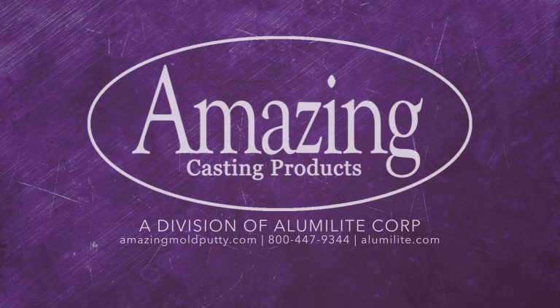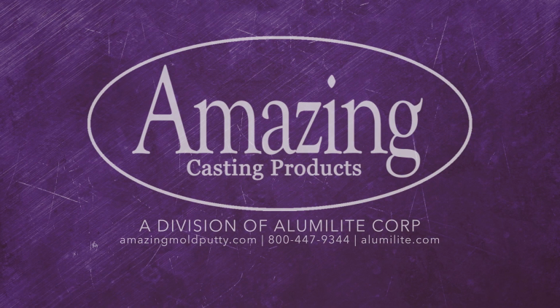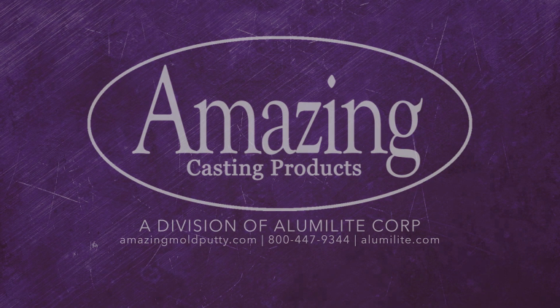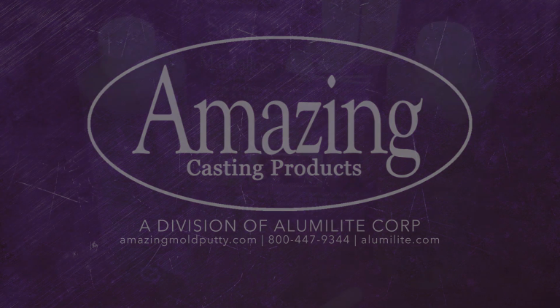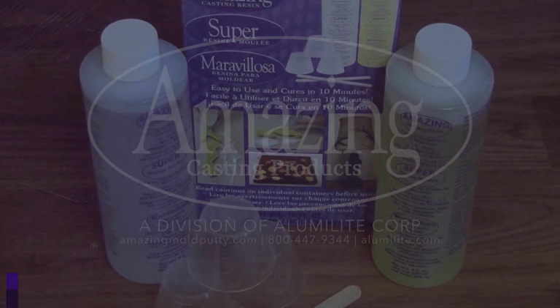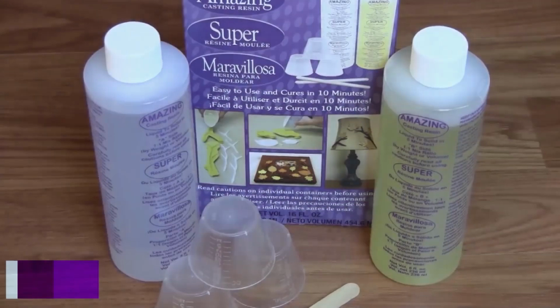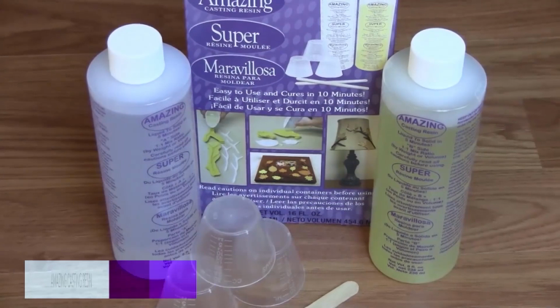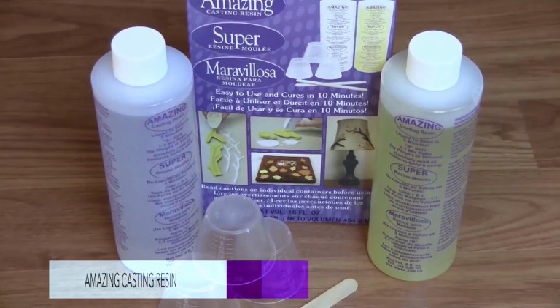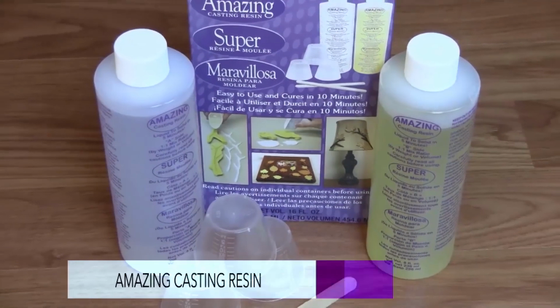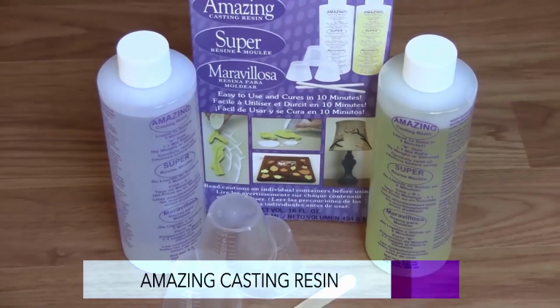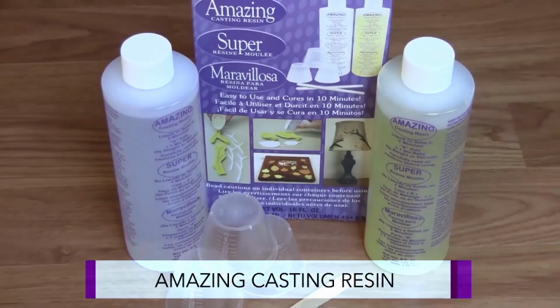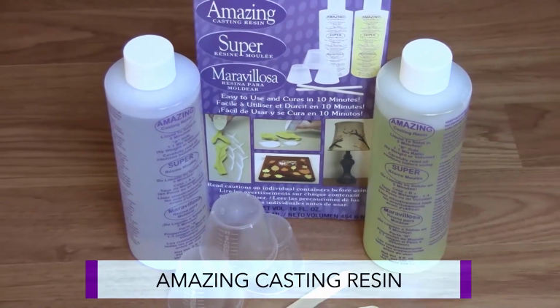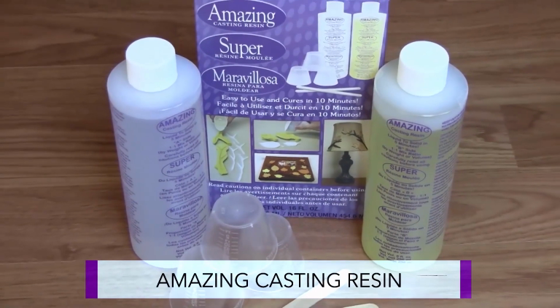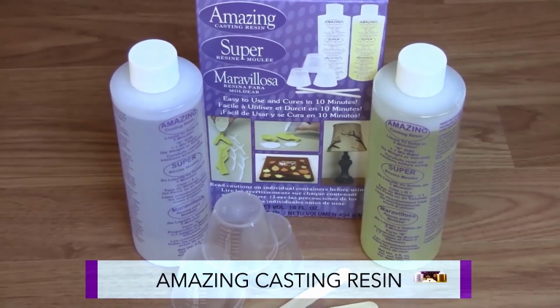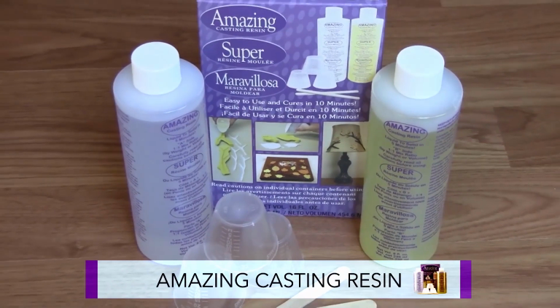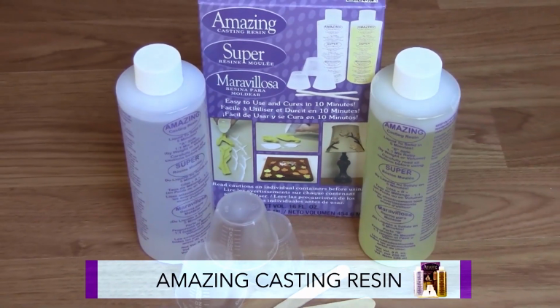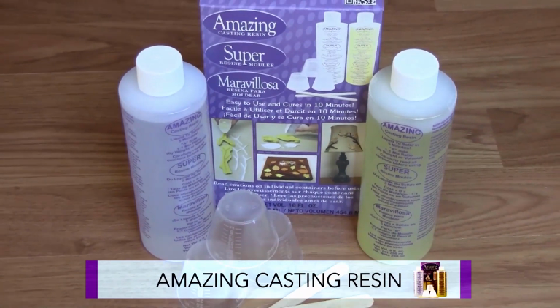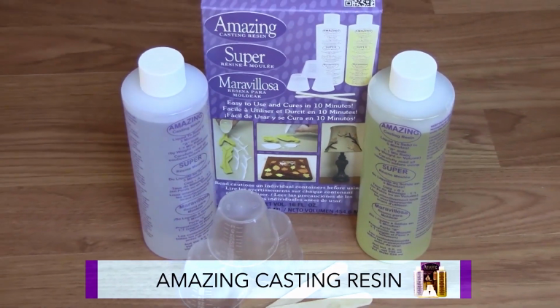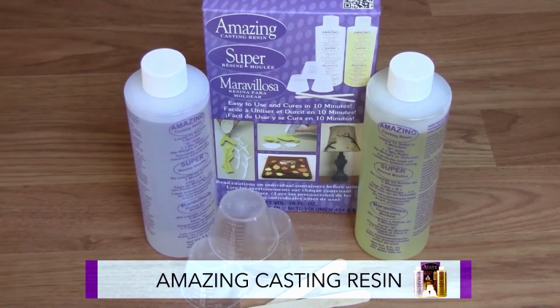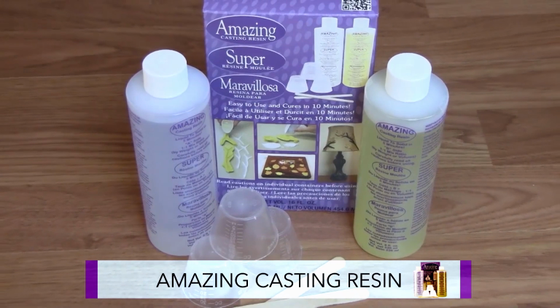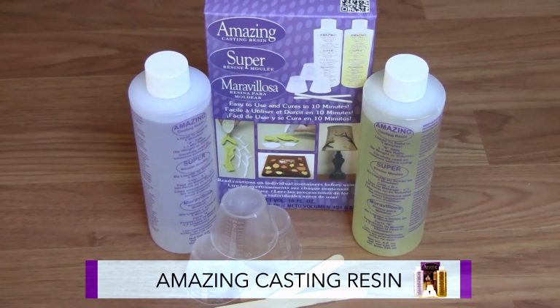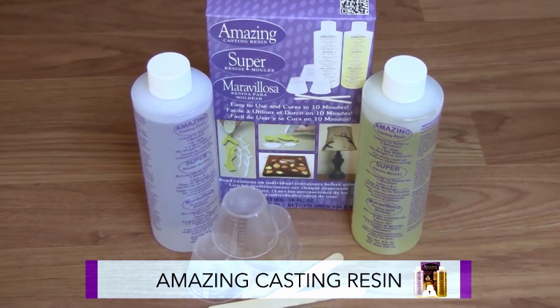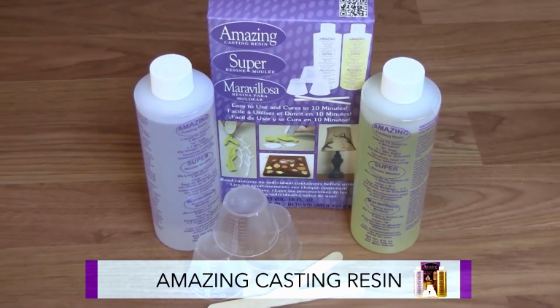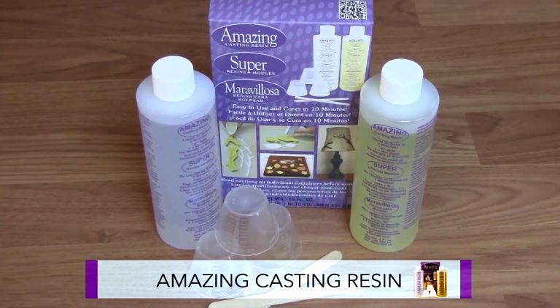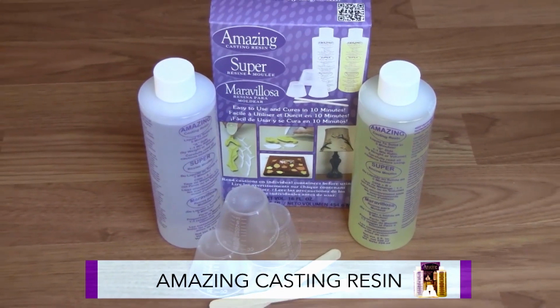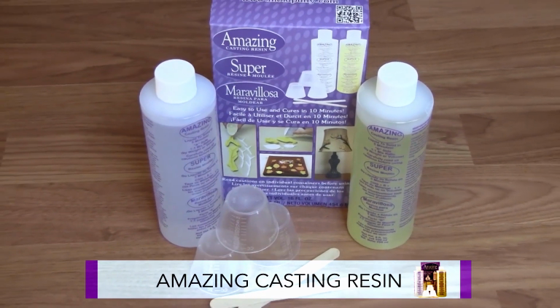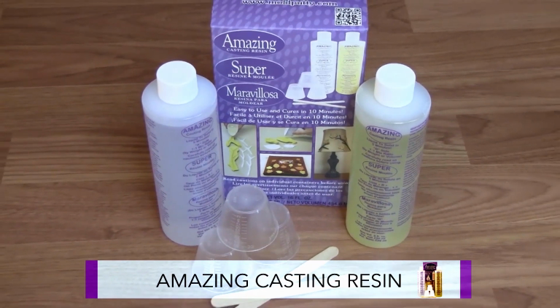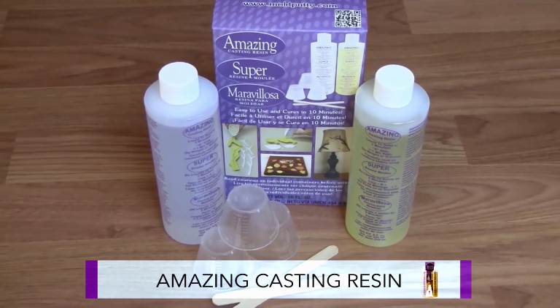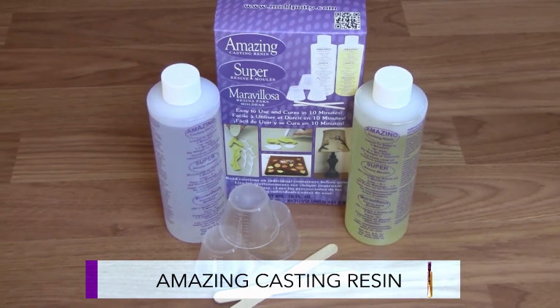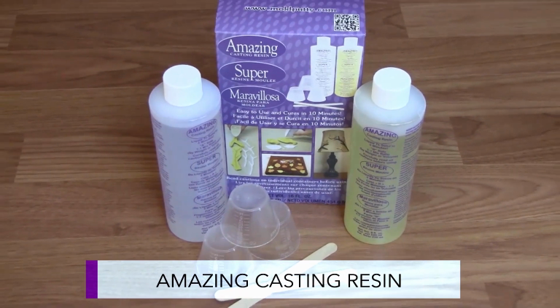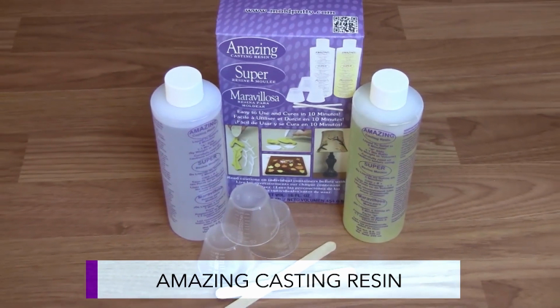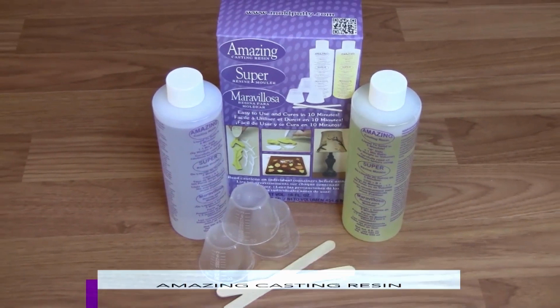The Amazing Casting Resin is a fast-setting, easy-to-use casting resin that turns opaque white when cured.